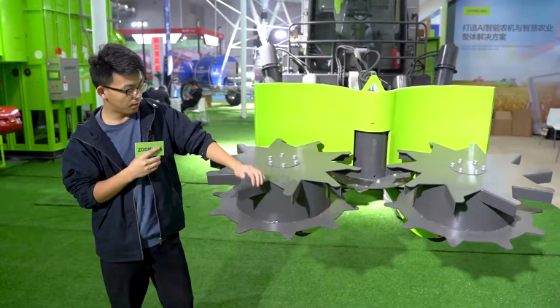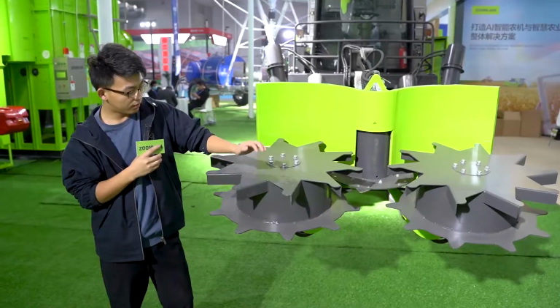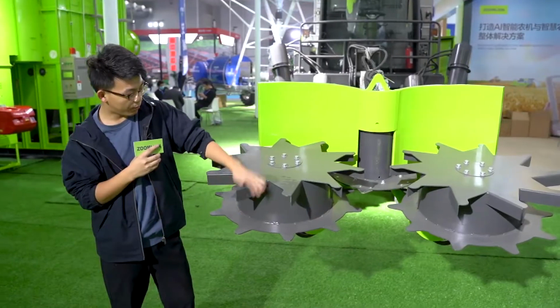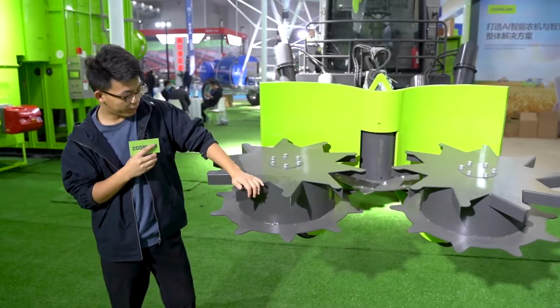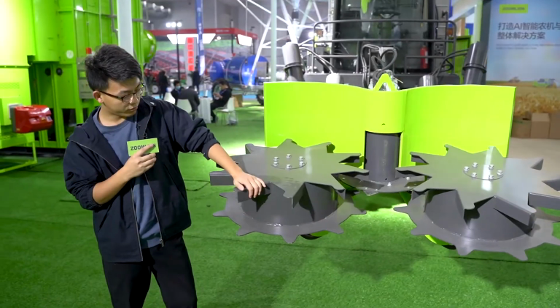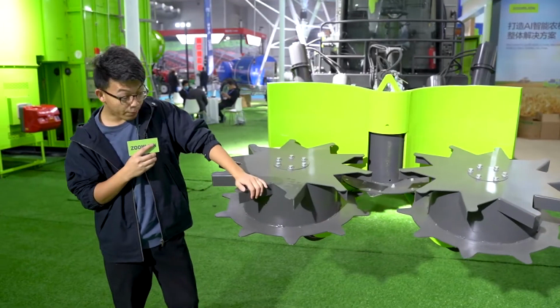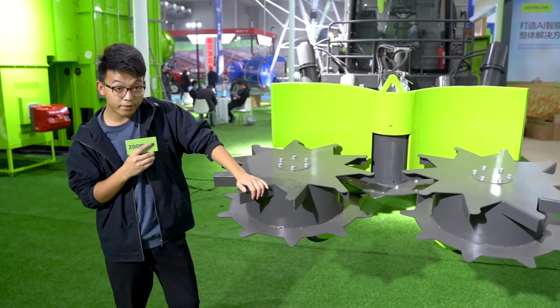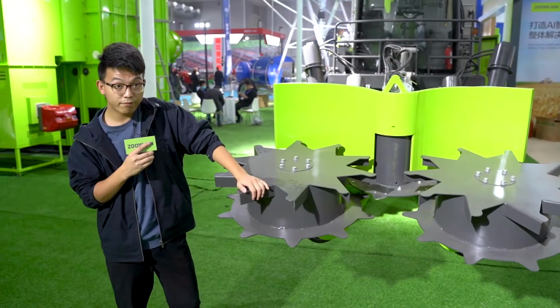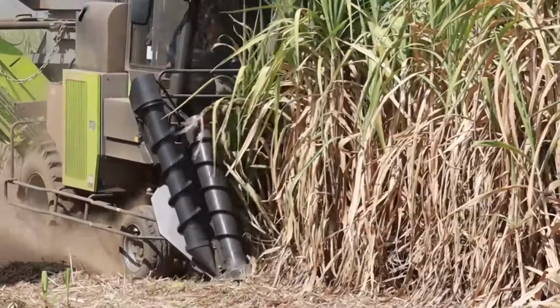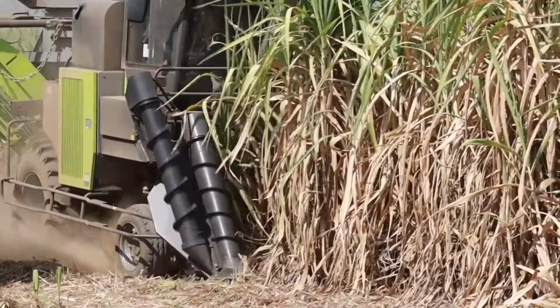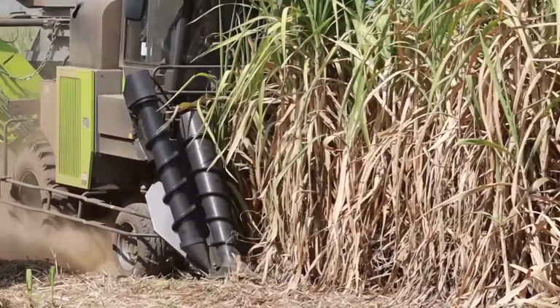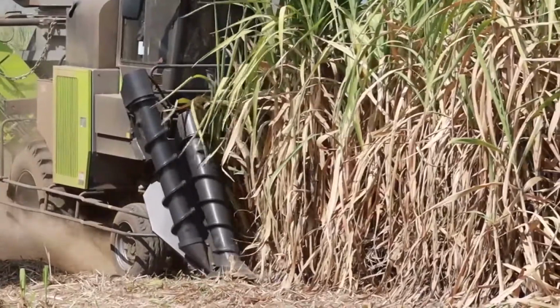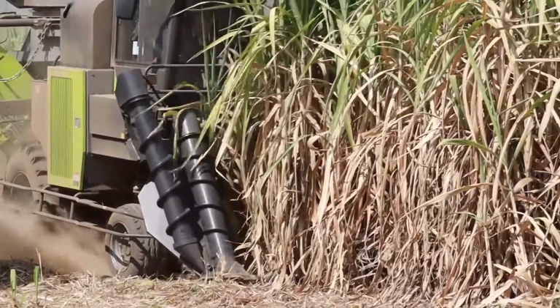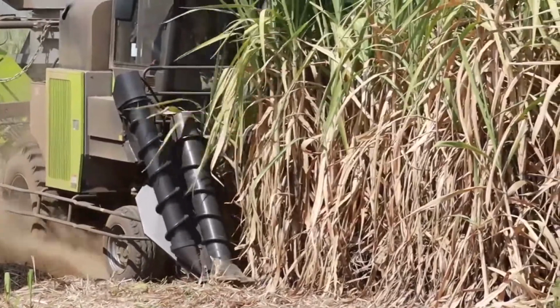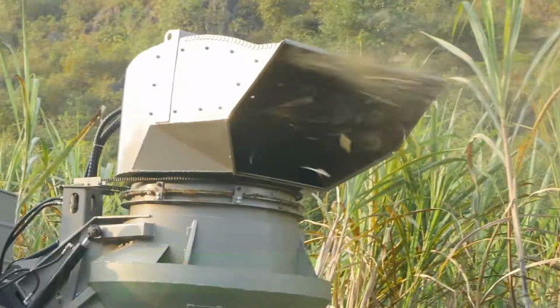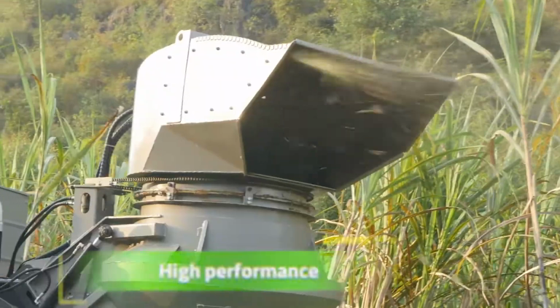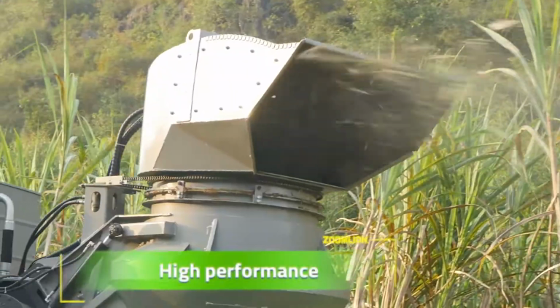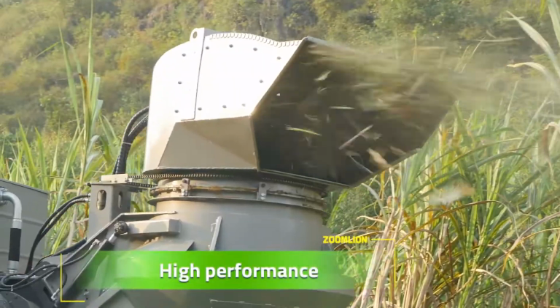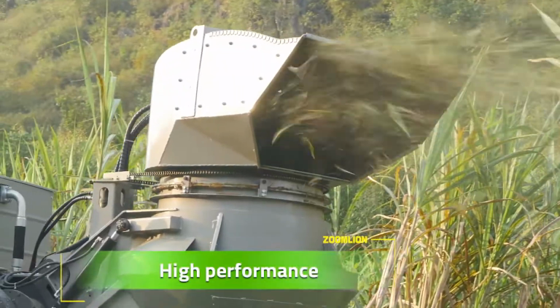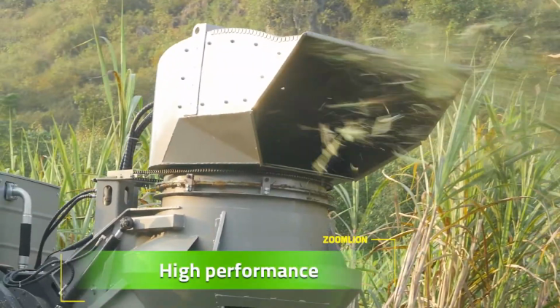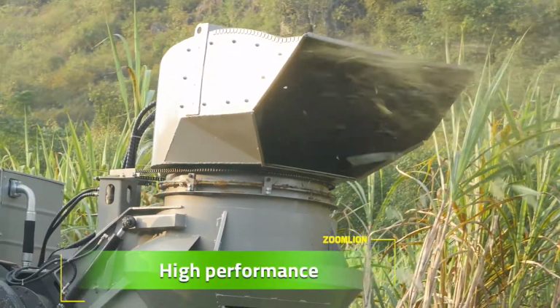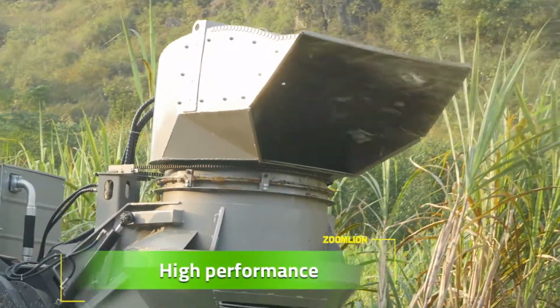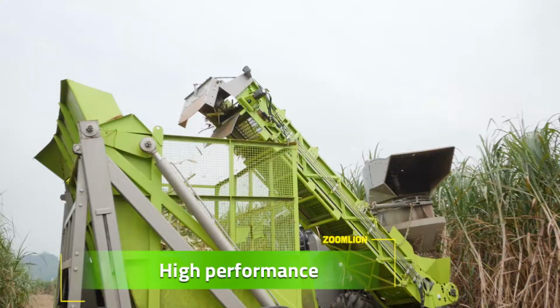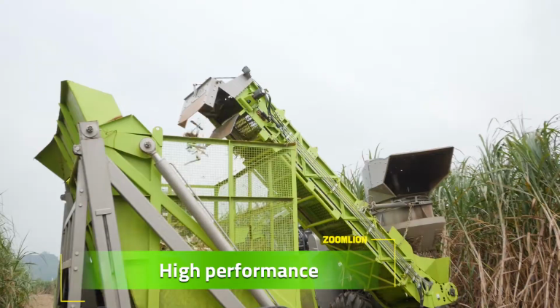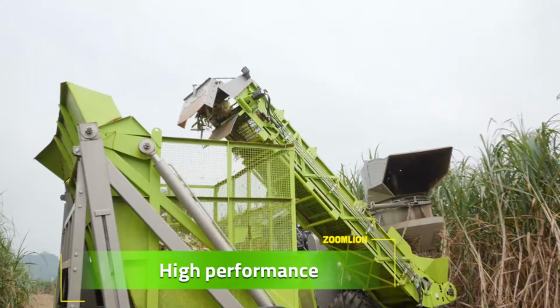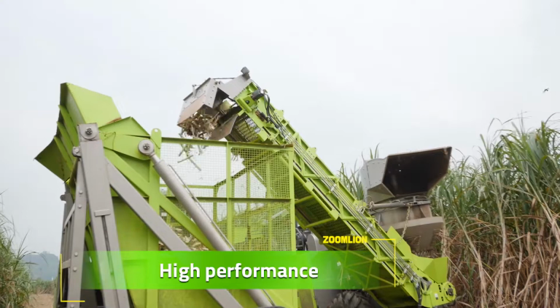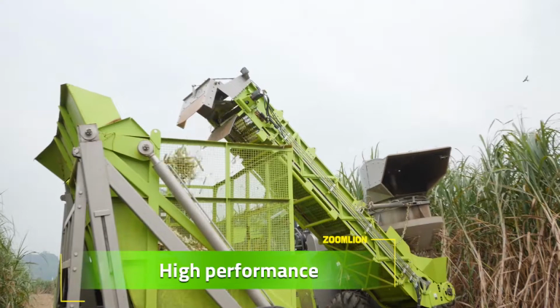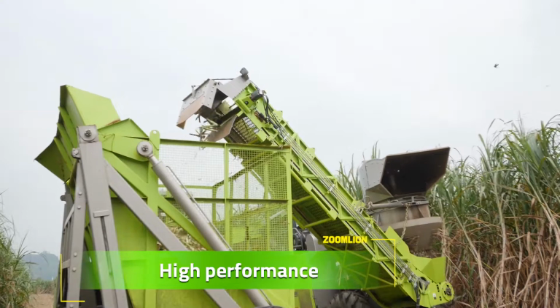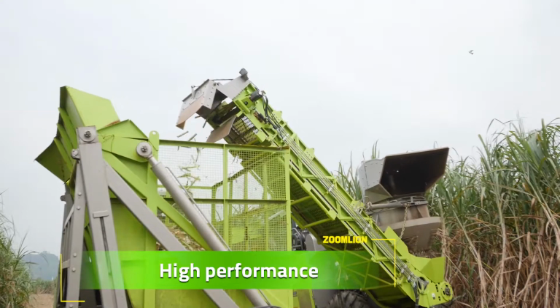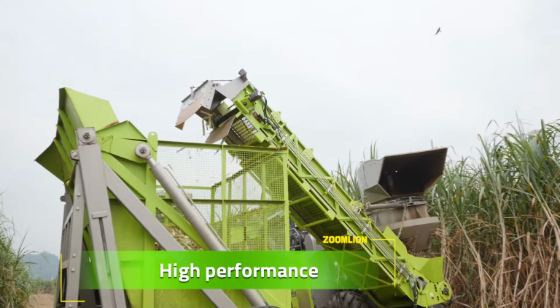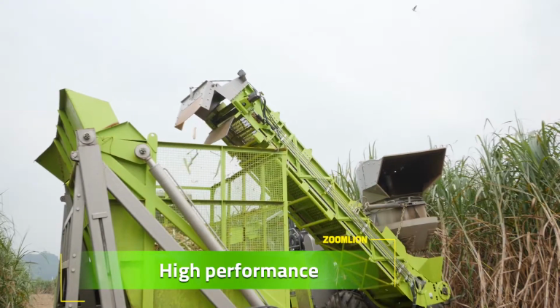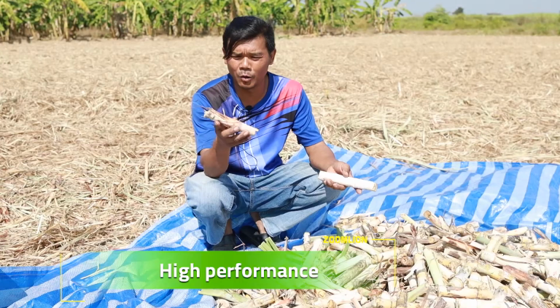Double layer topper, free-falling channel, high-speed extractor — and the cab comes clean.